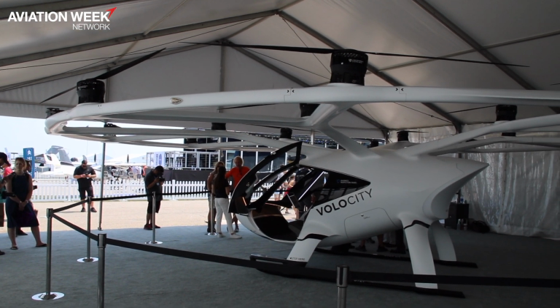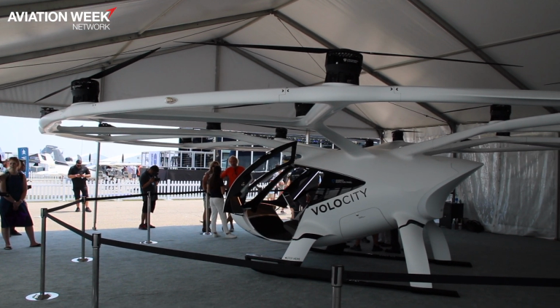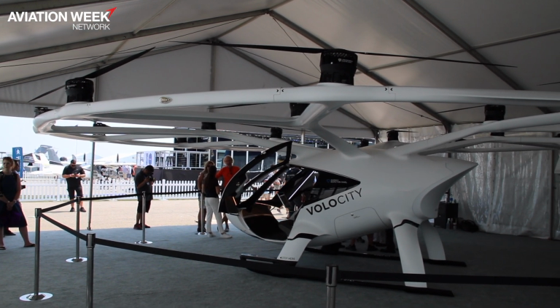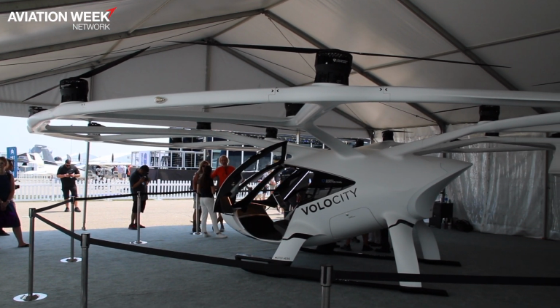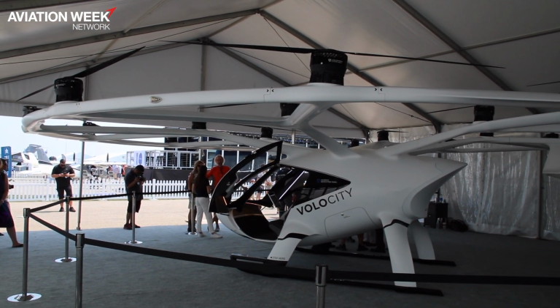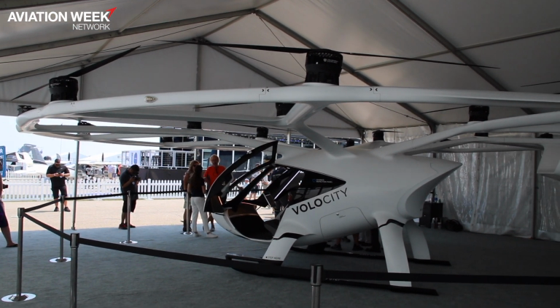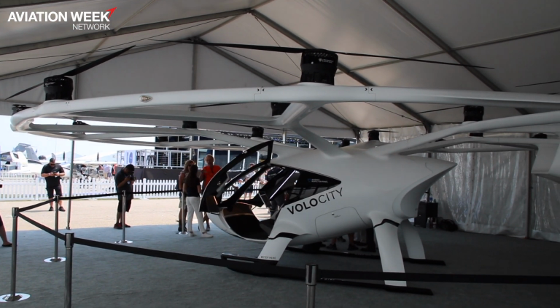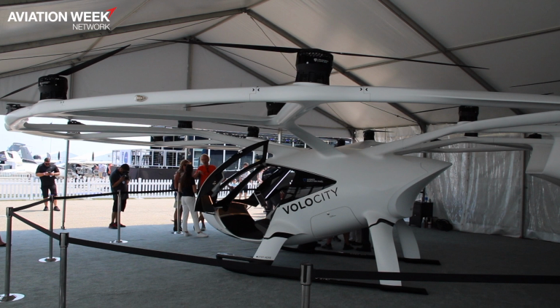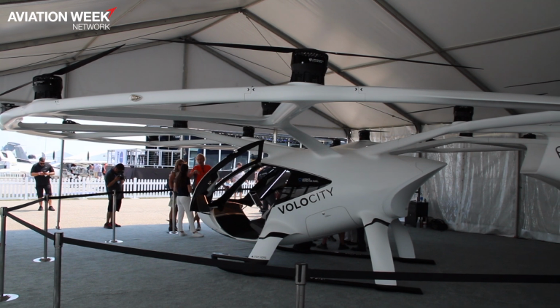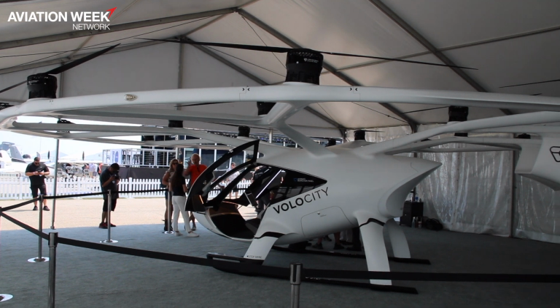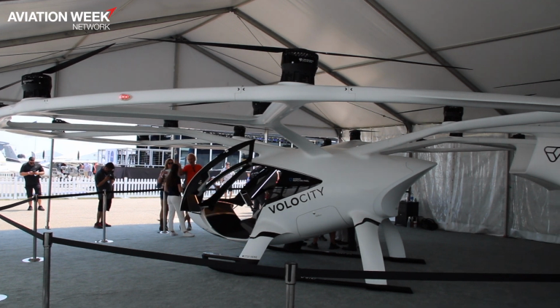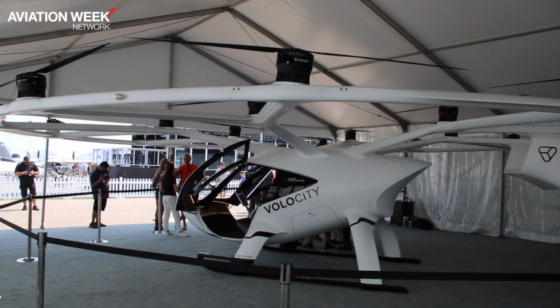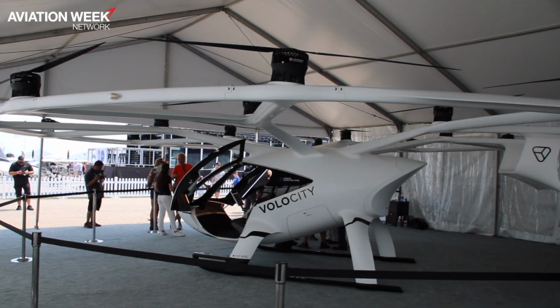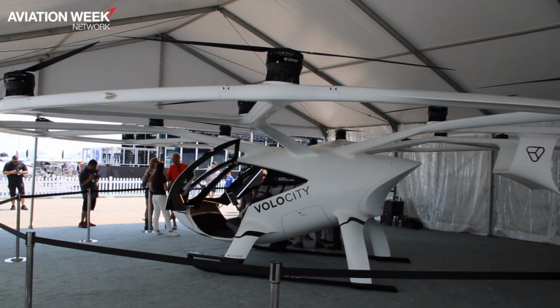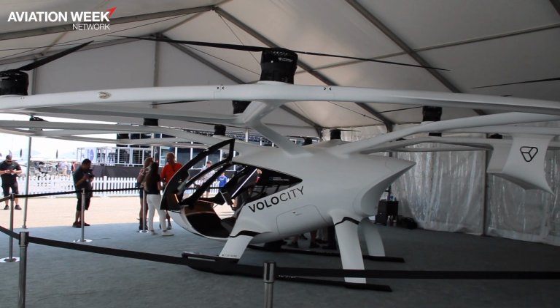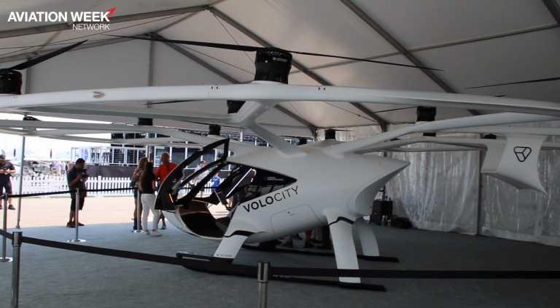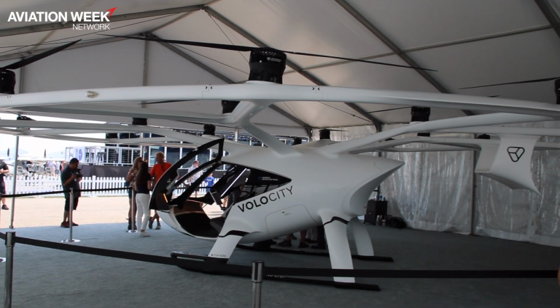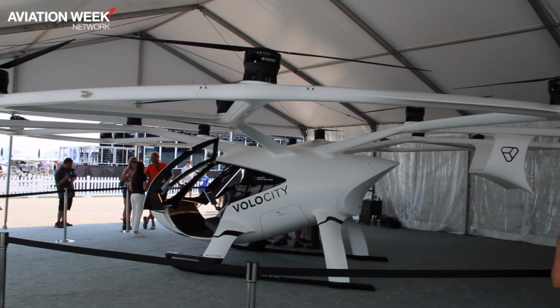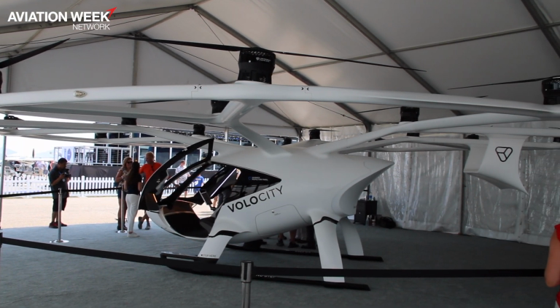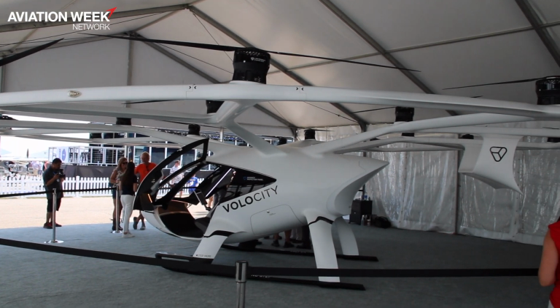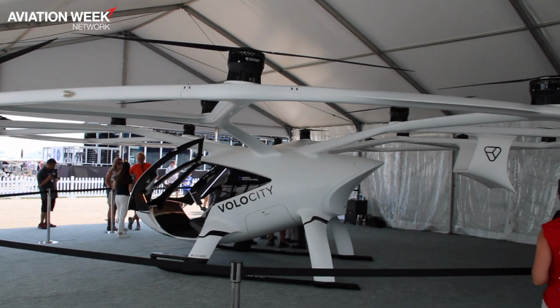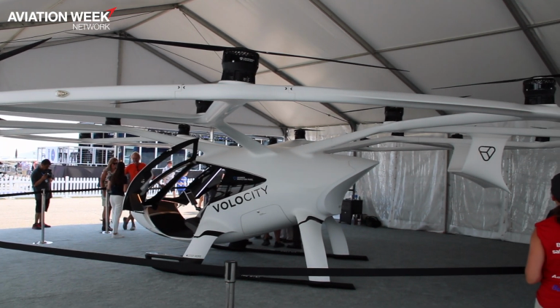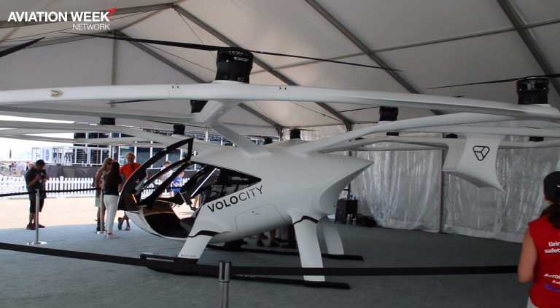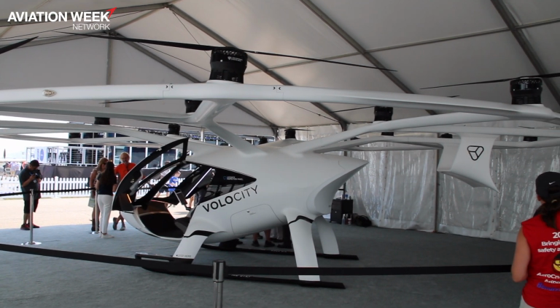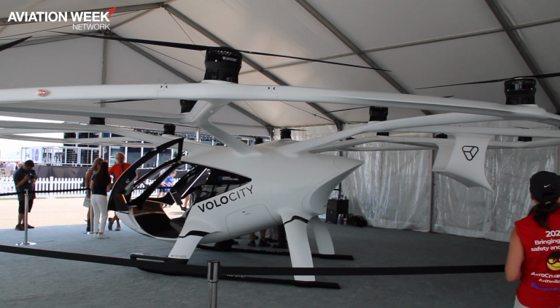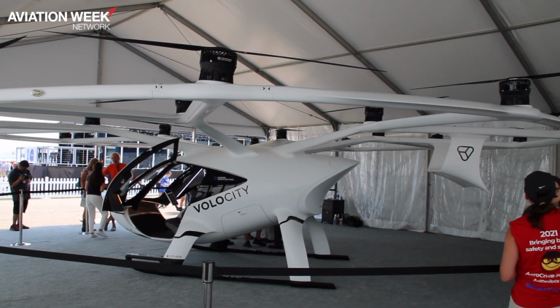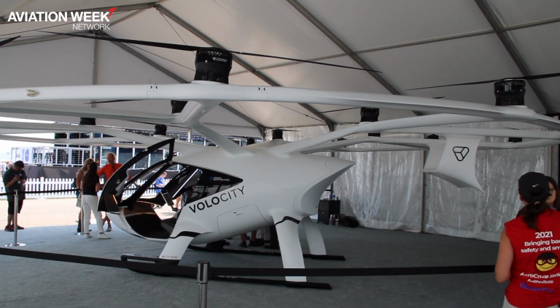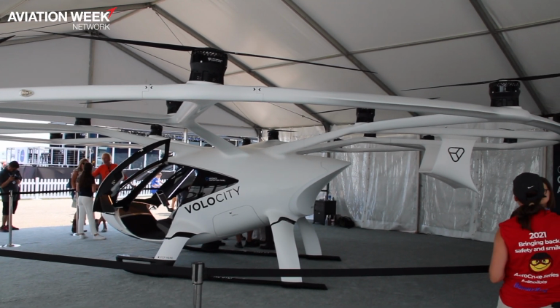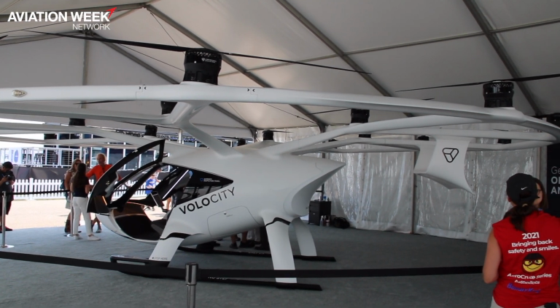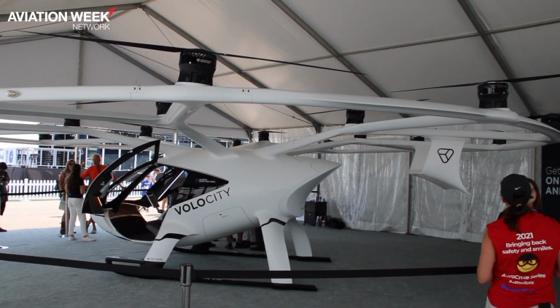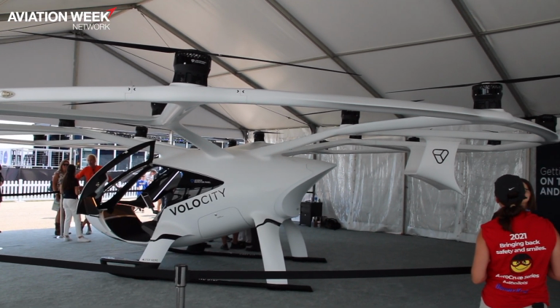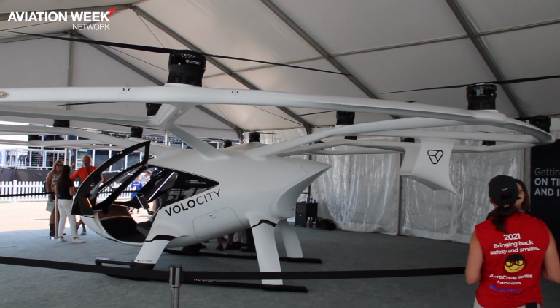That's the type of trips that we want to offer you — trips that shouldn't take longer than 15 minutes and cost you less than a hundred bucks.